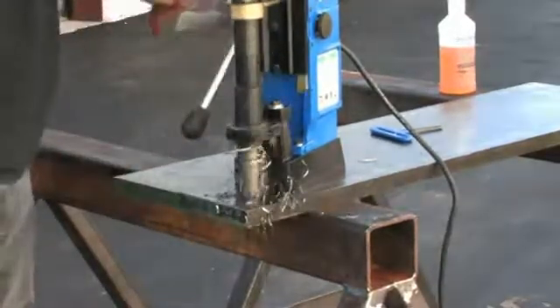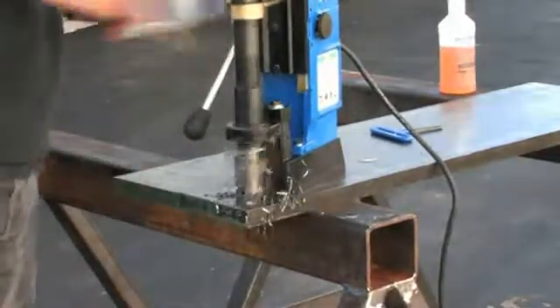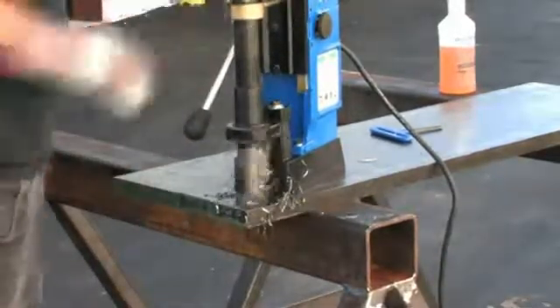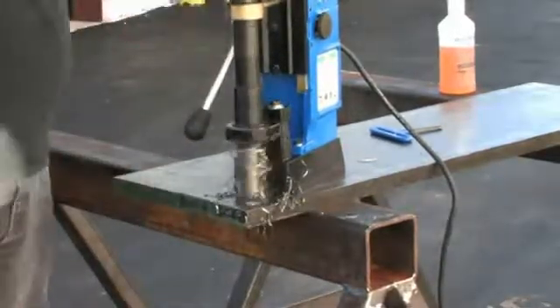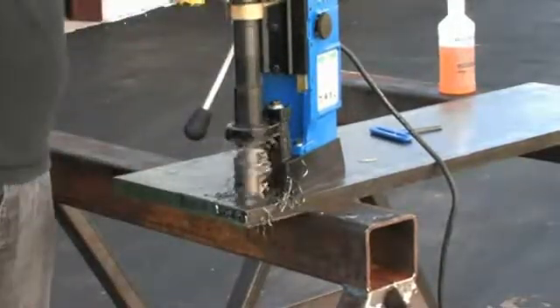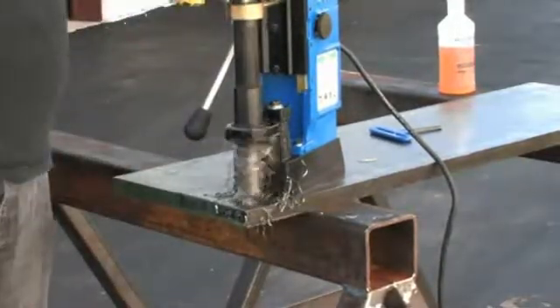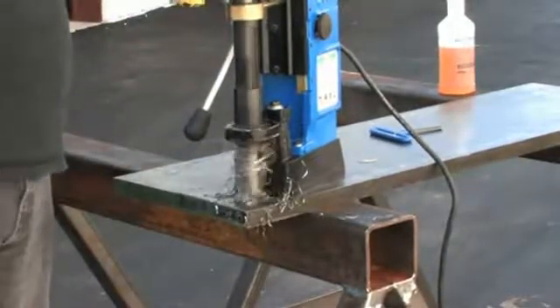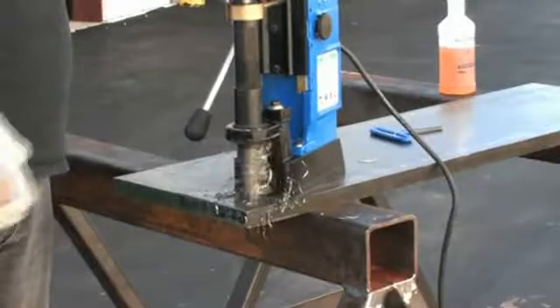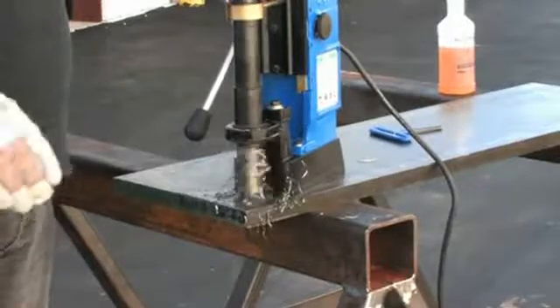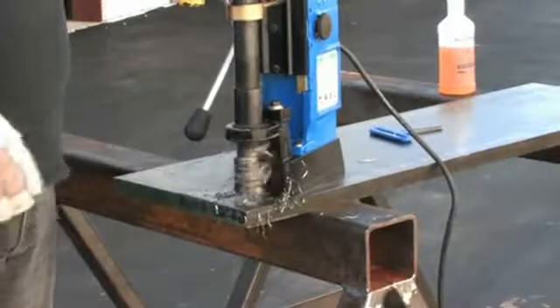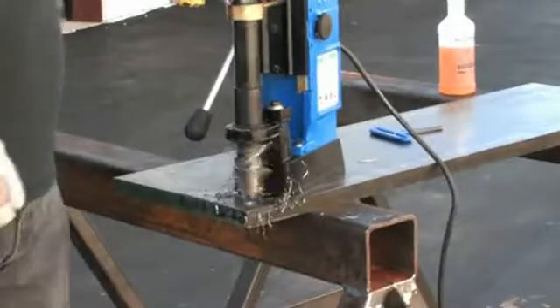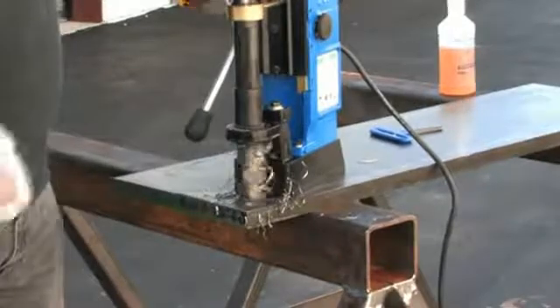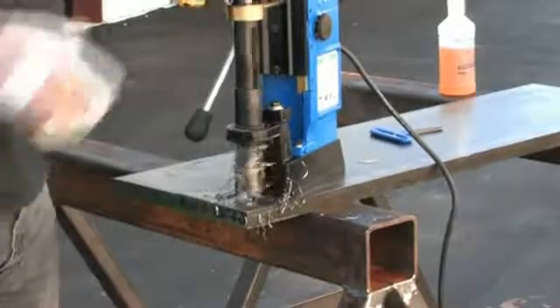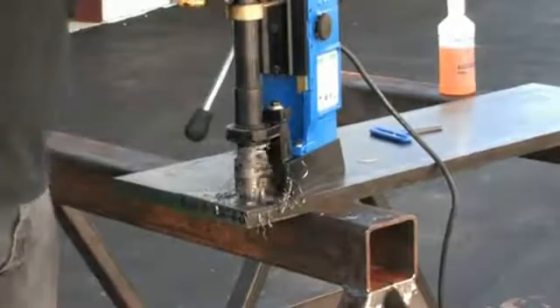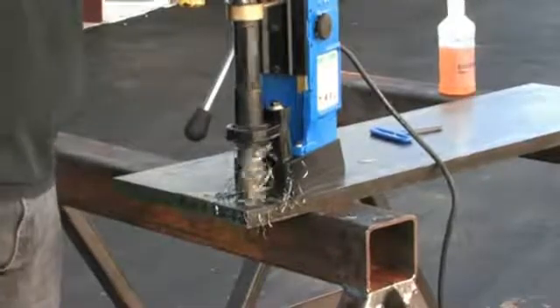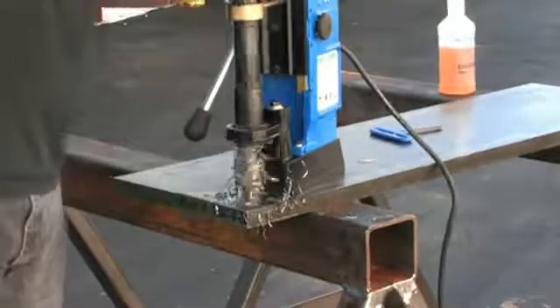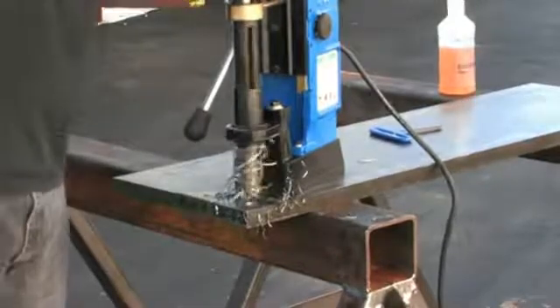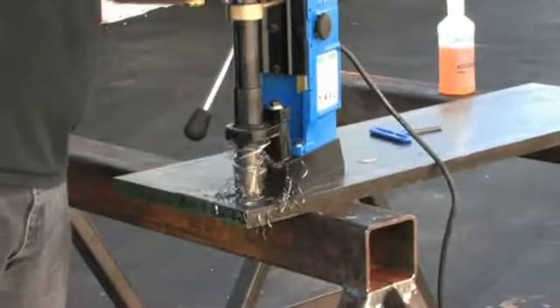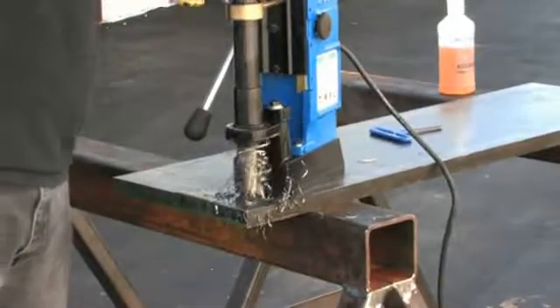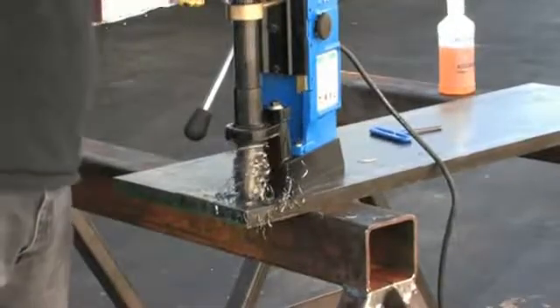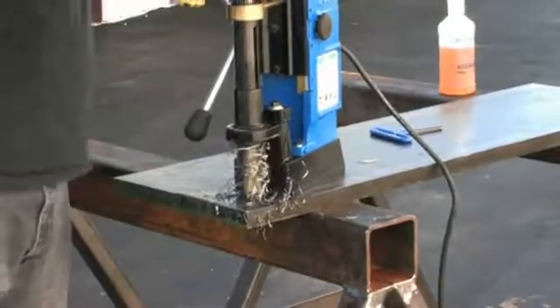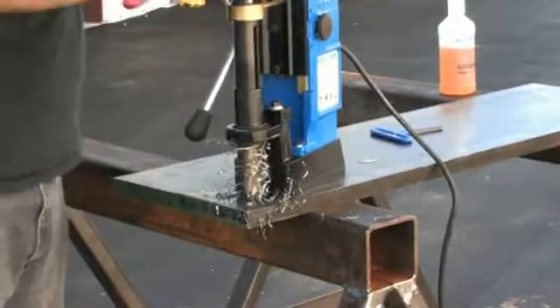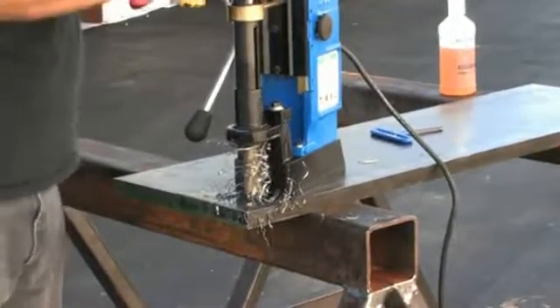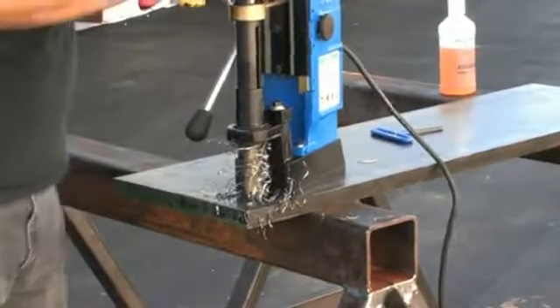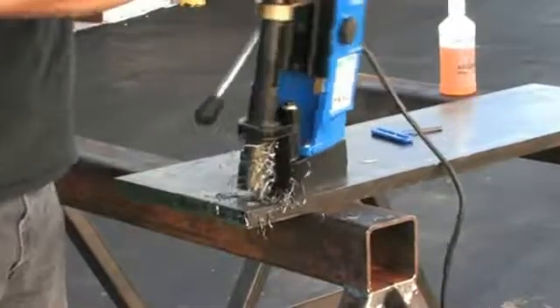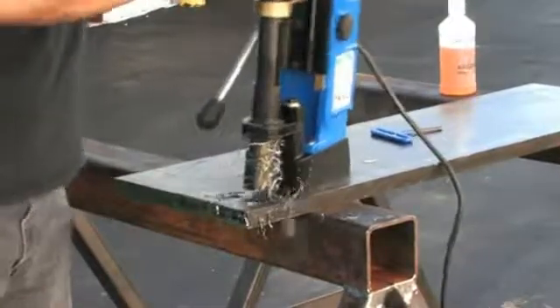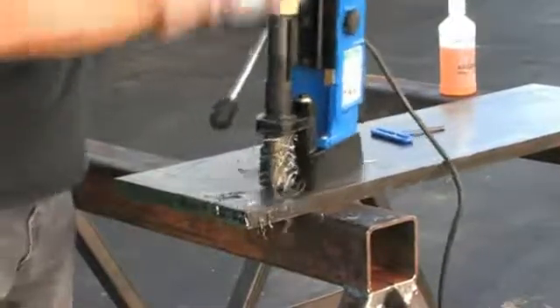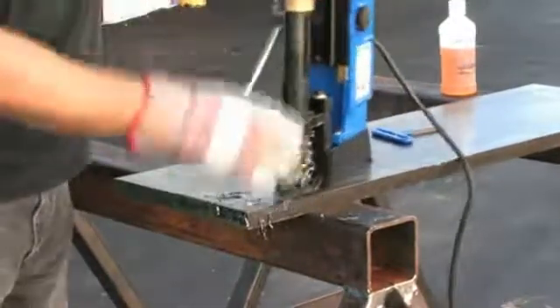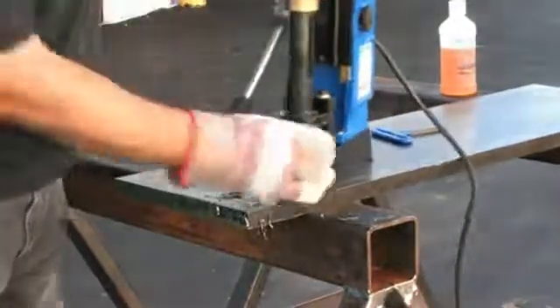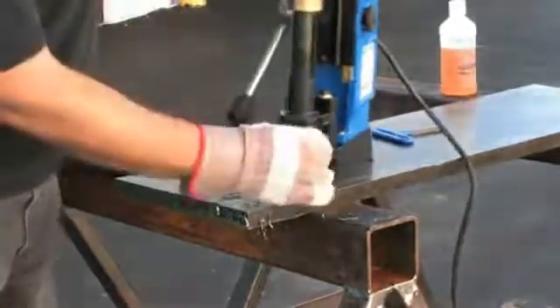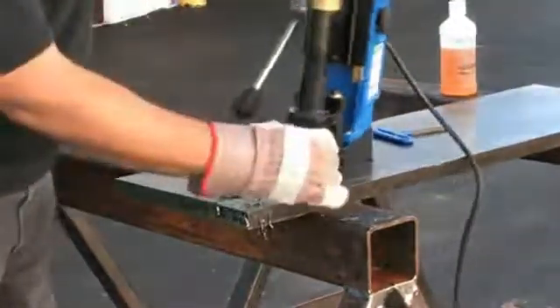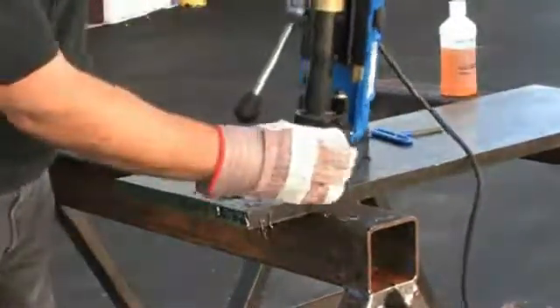After the hole is complete, clear away any chips and continue on to the next hole.